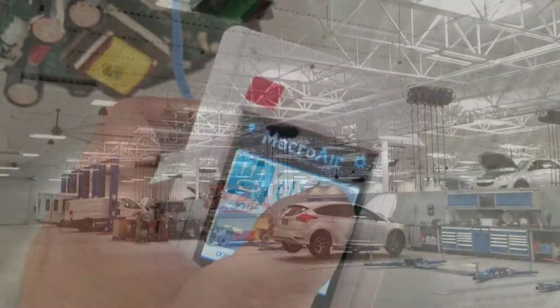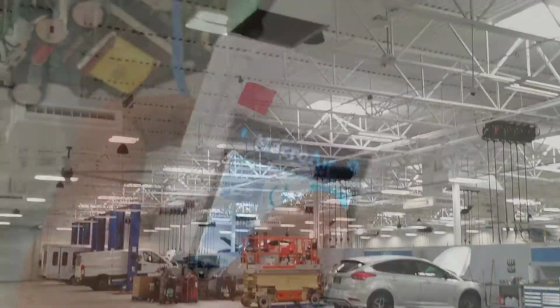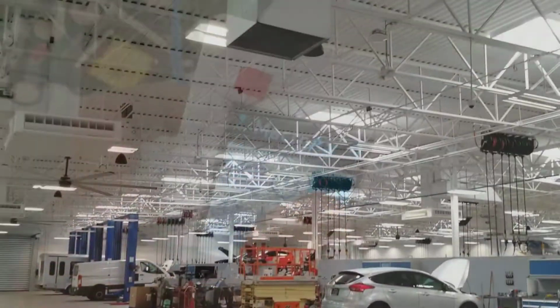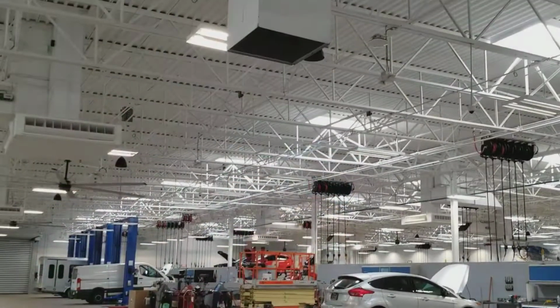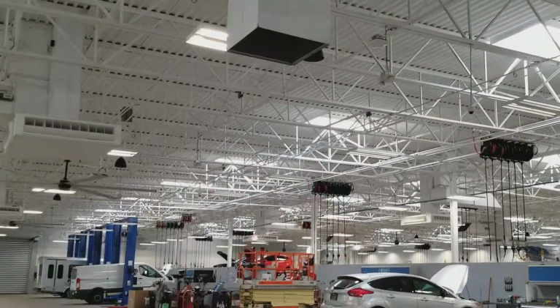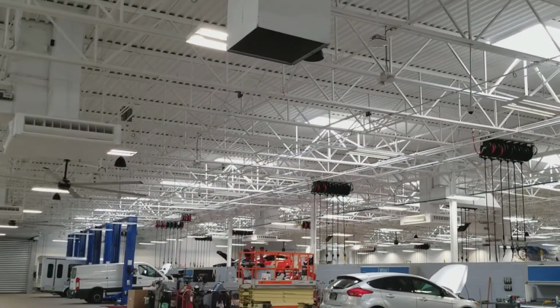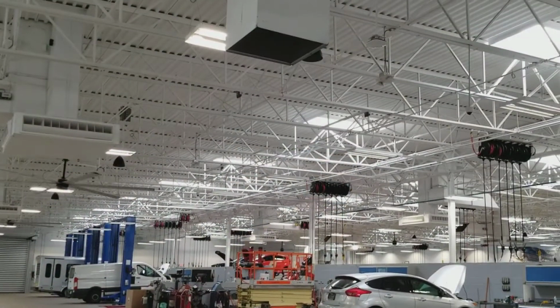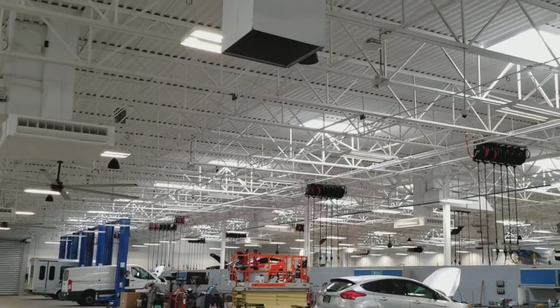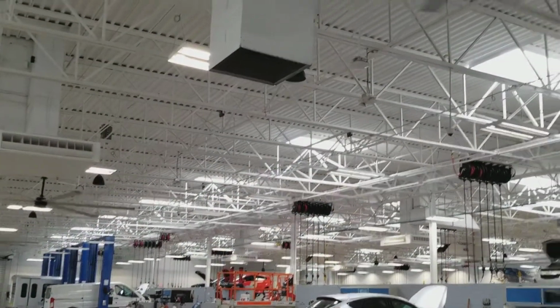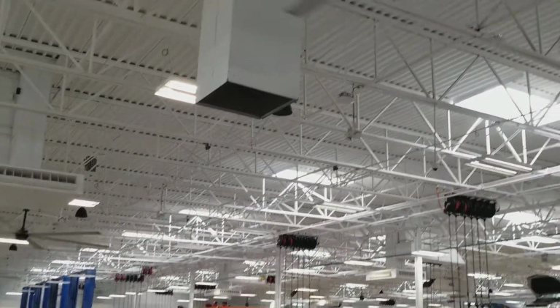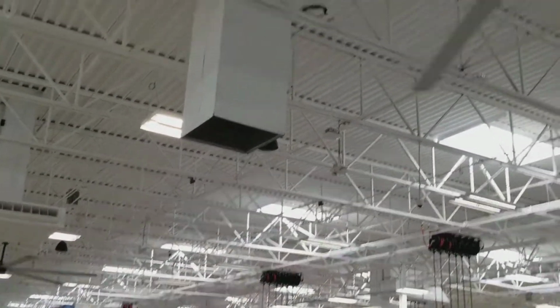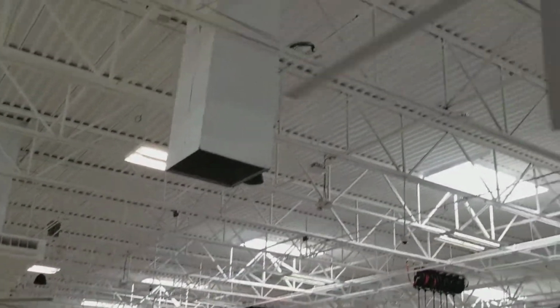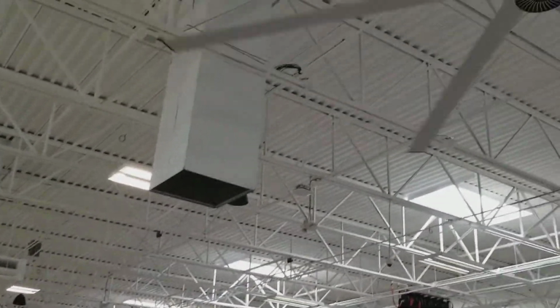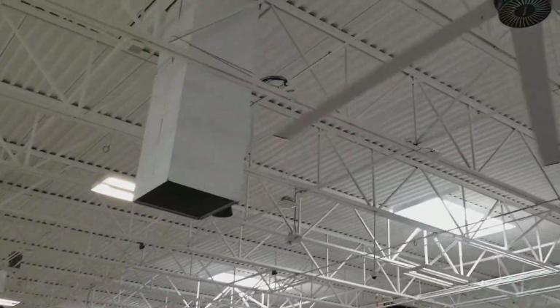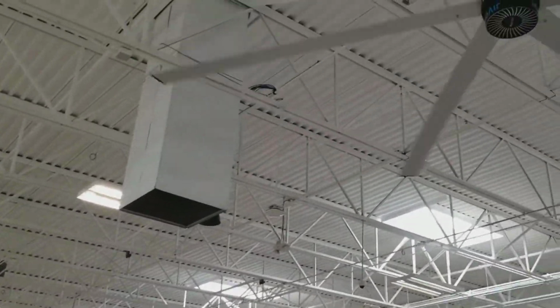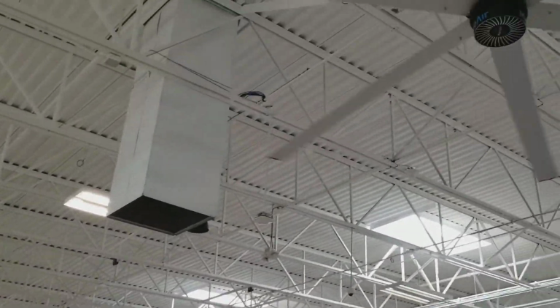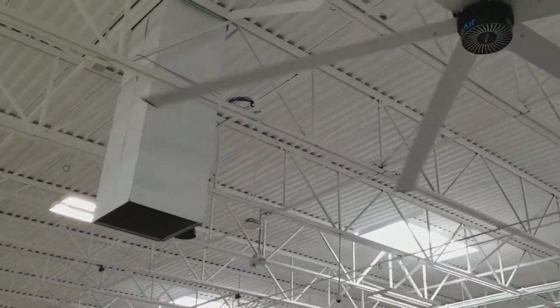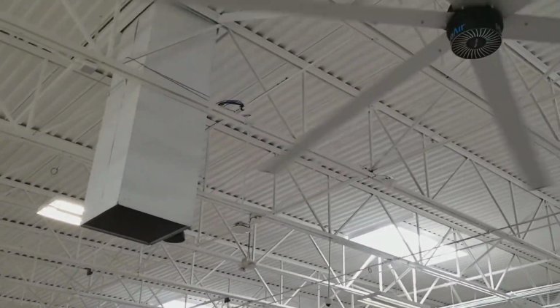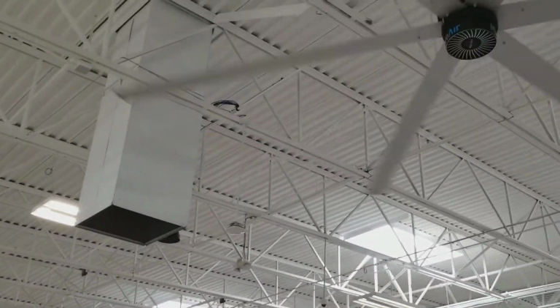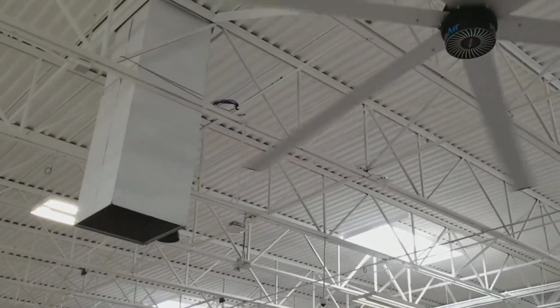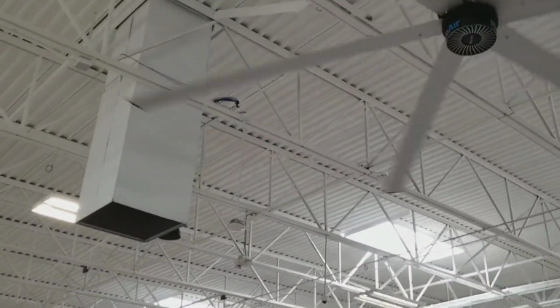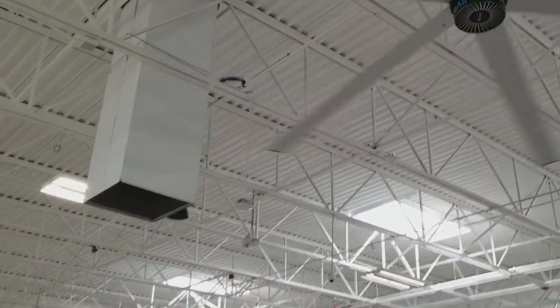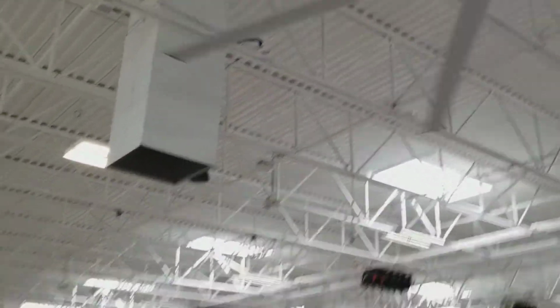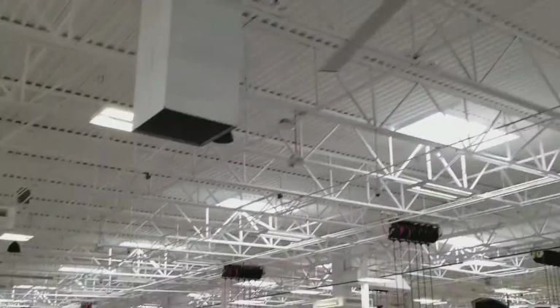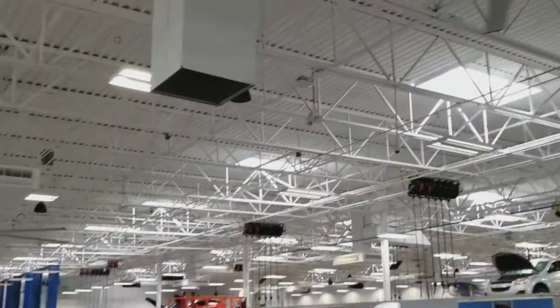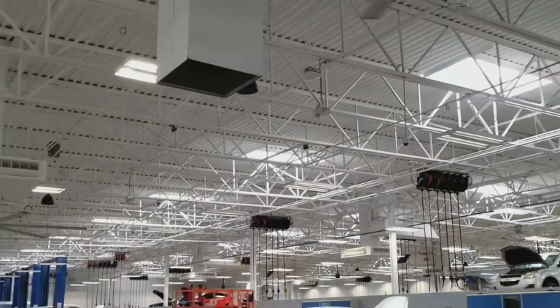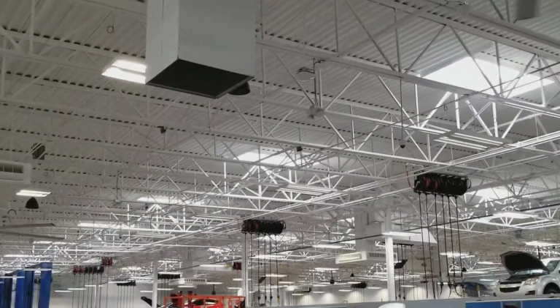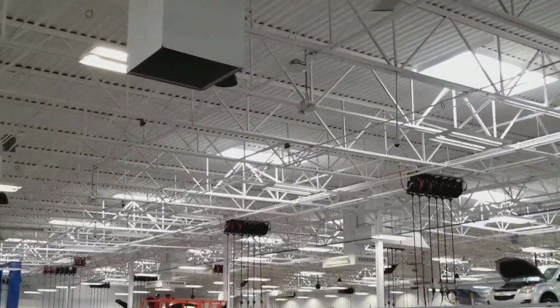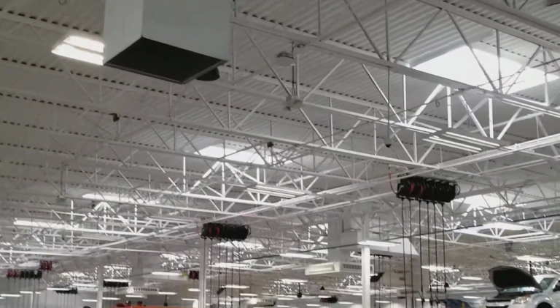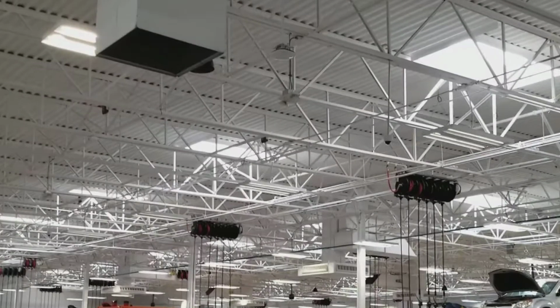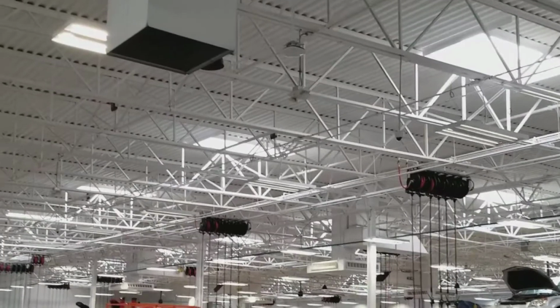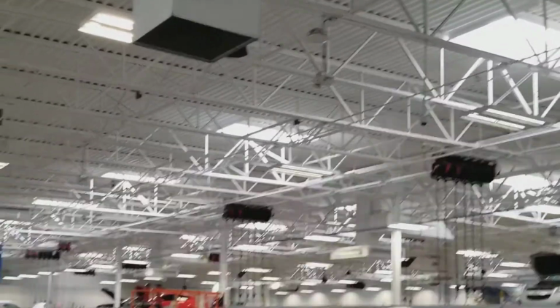It's a glorious sight. Look at all these fans running finally.